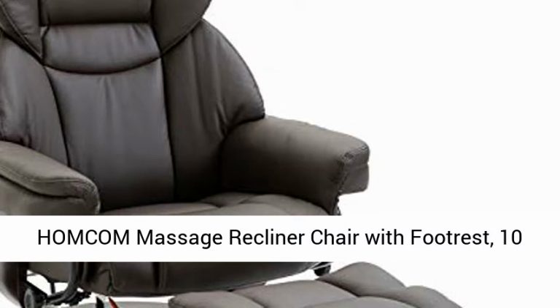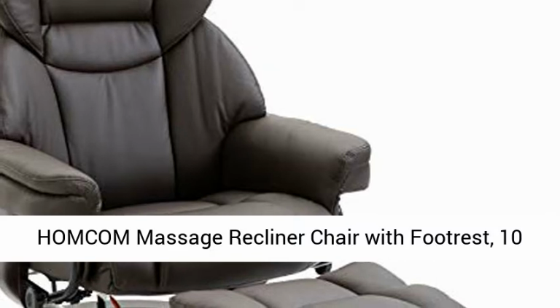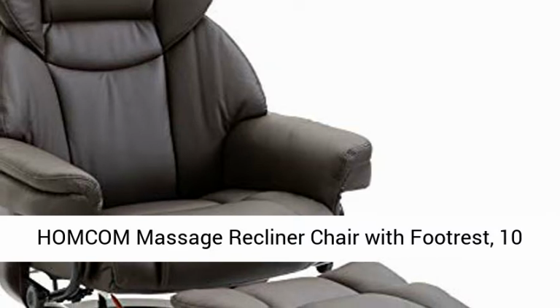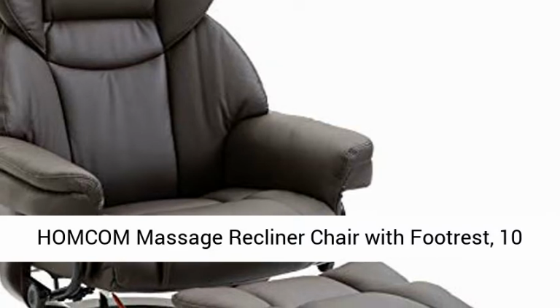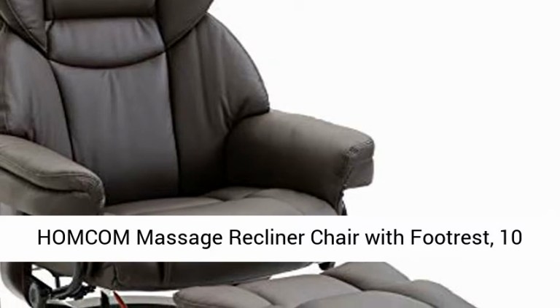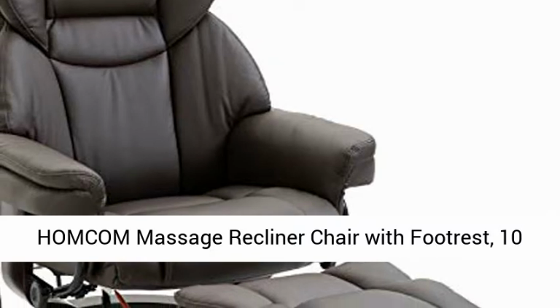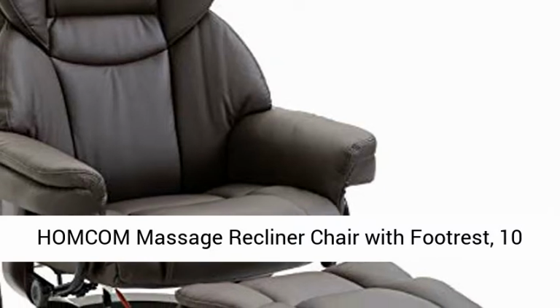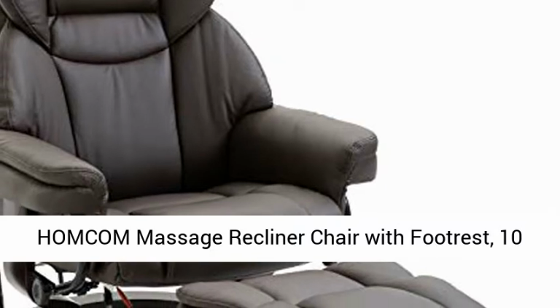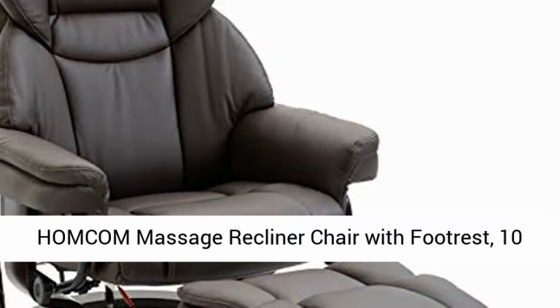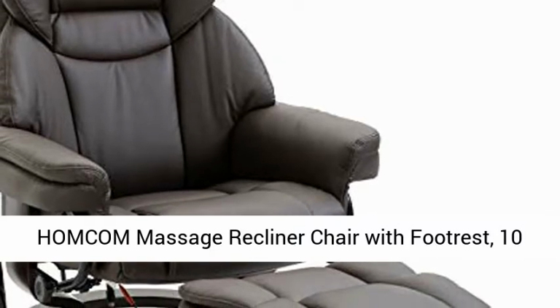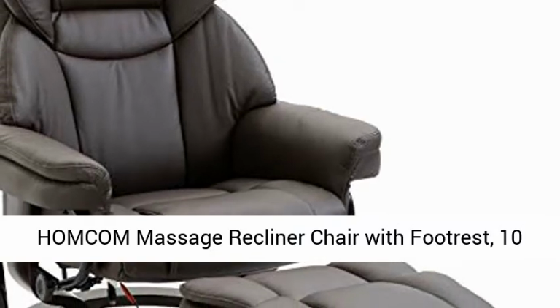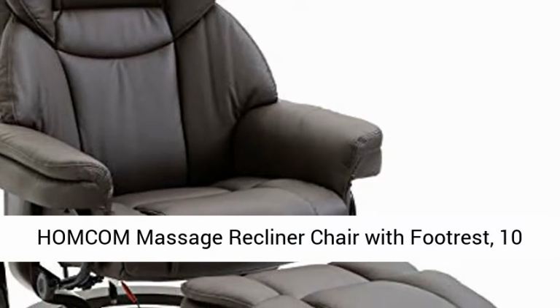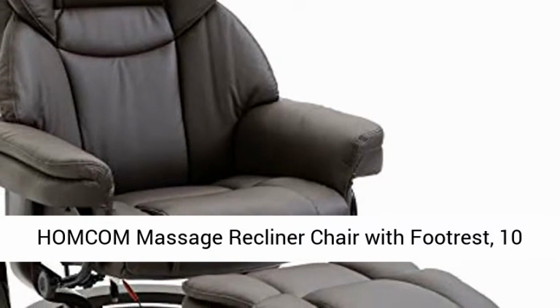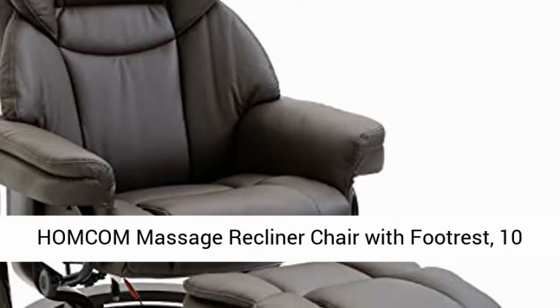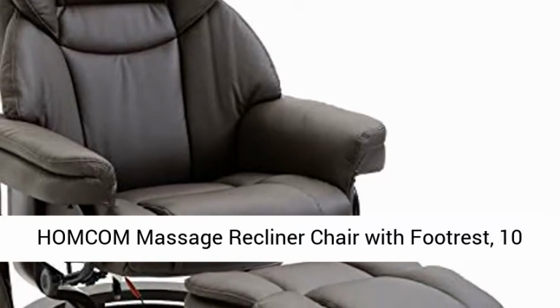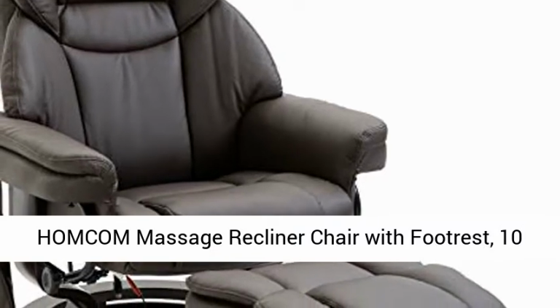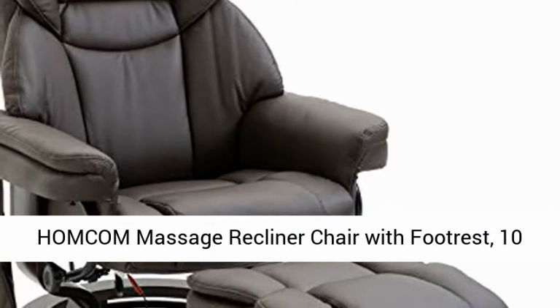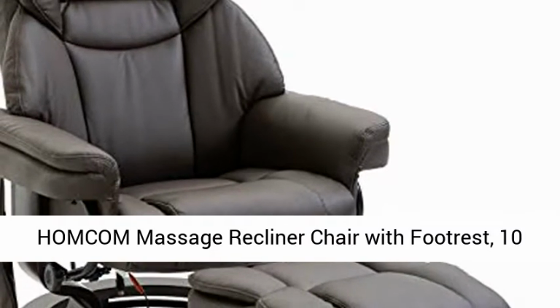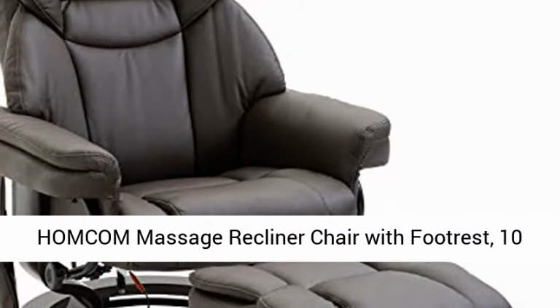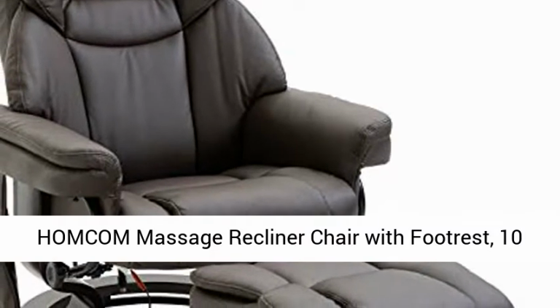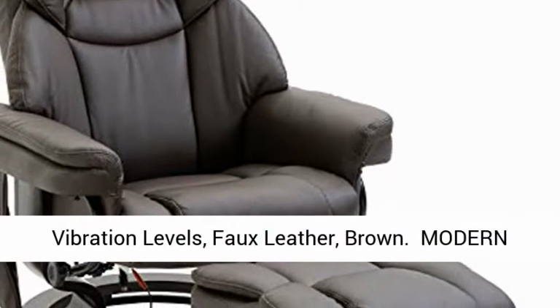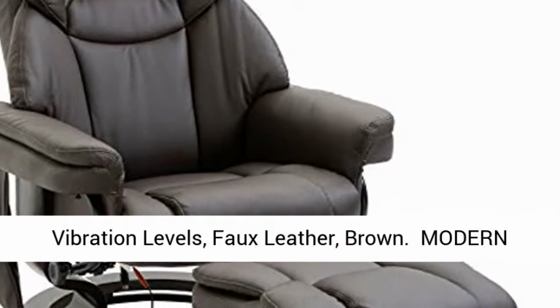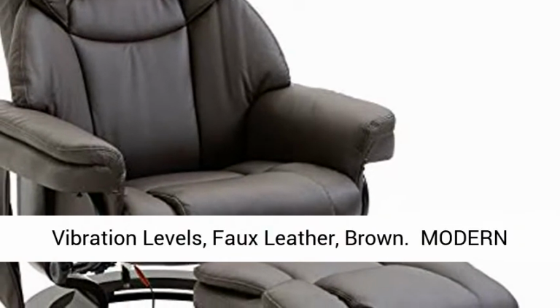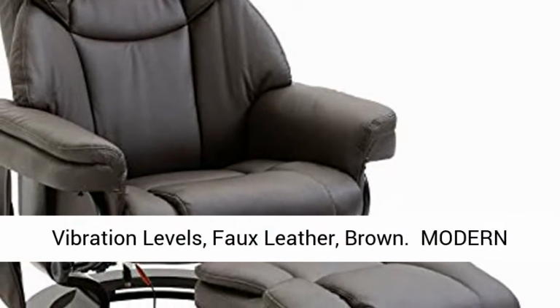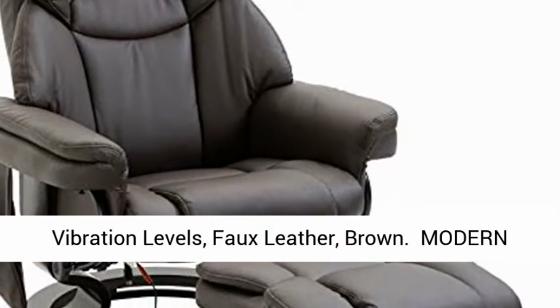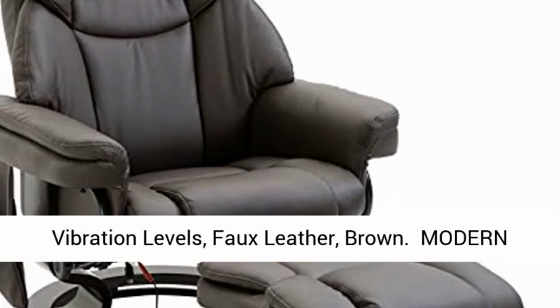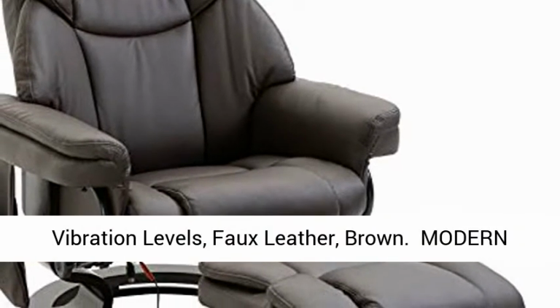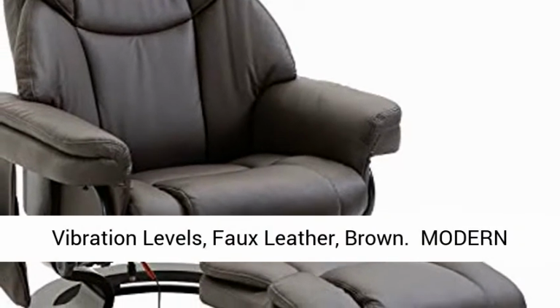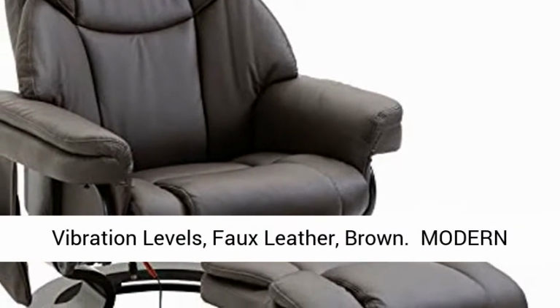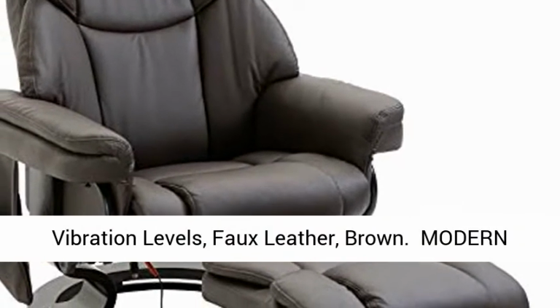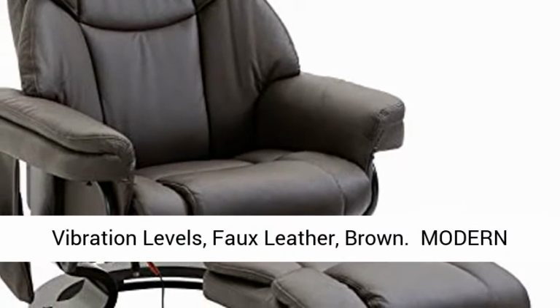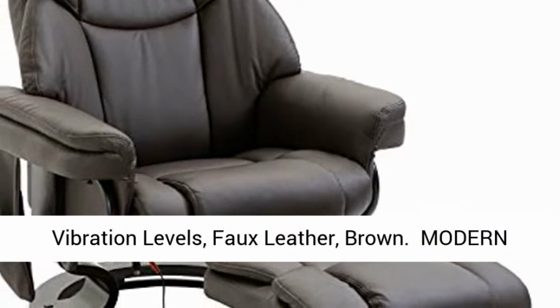POMKA massage recliner chair with footrest, 10 vibration levels, faux leather, brown.